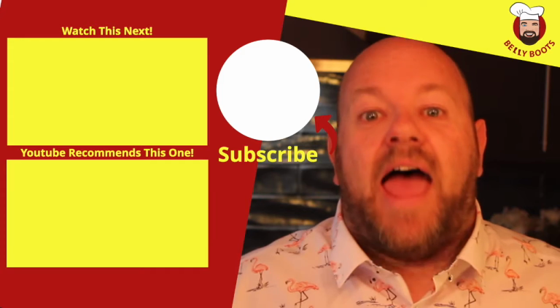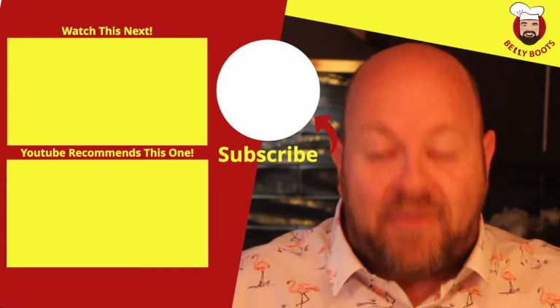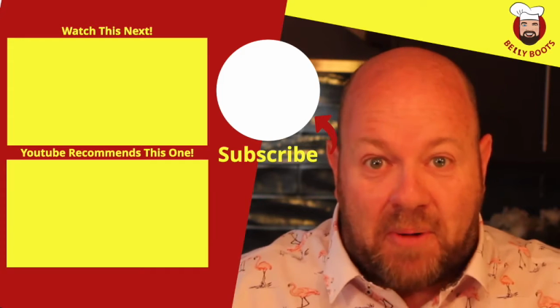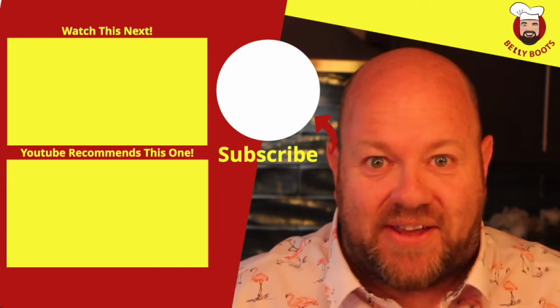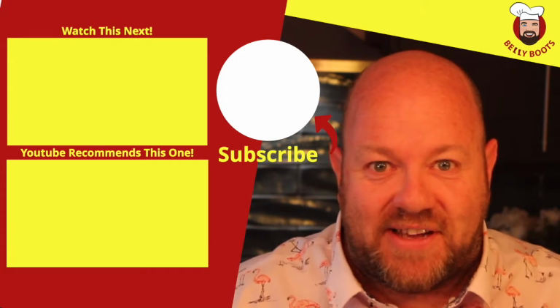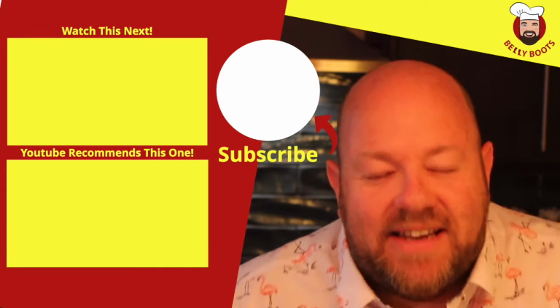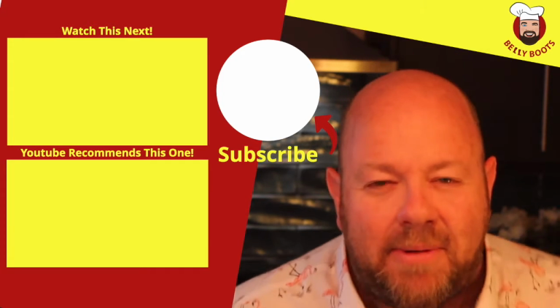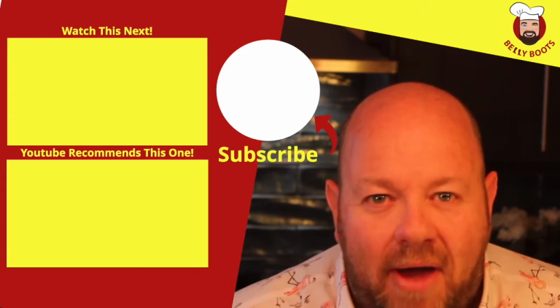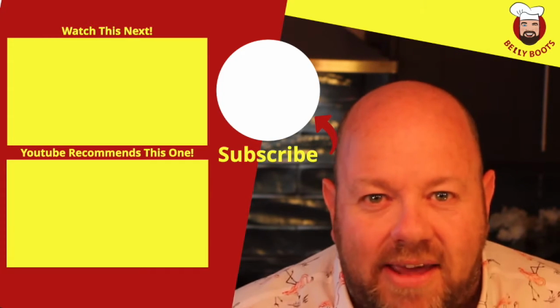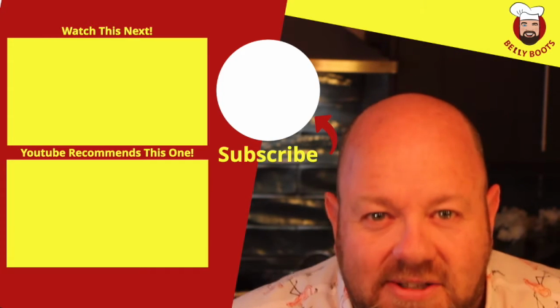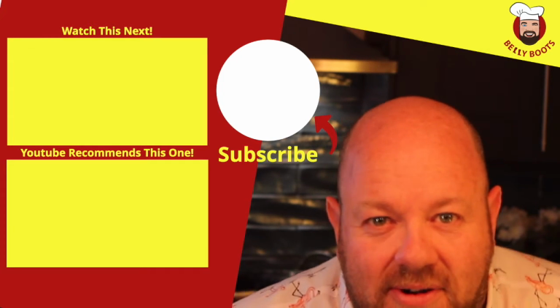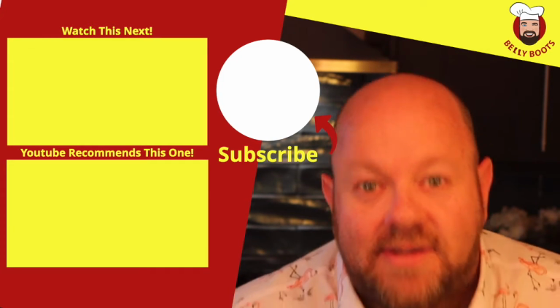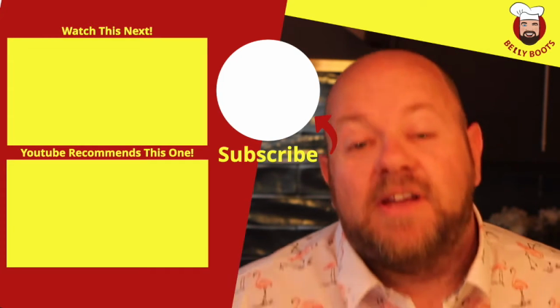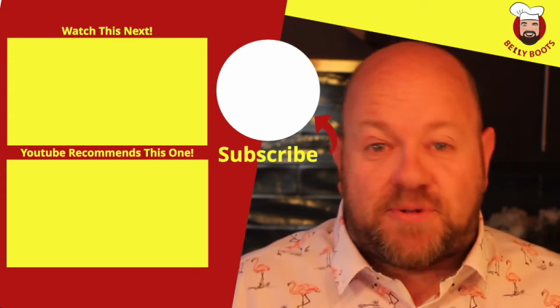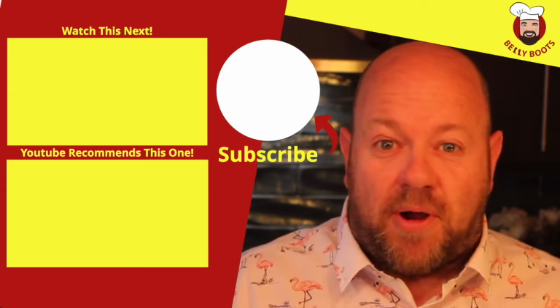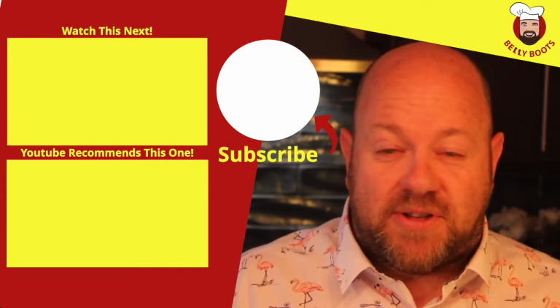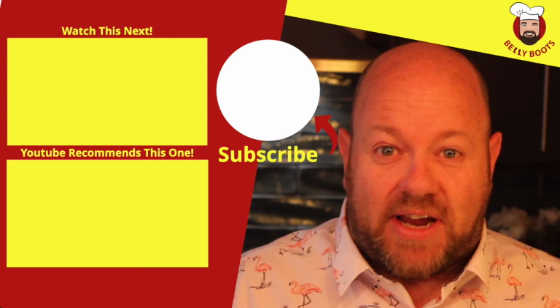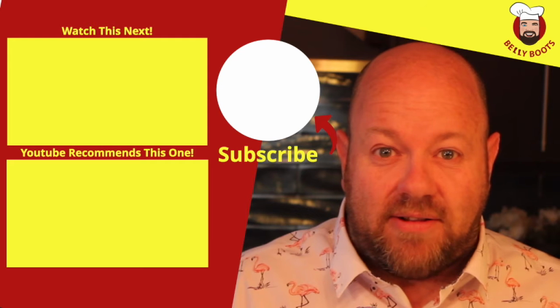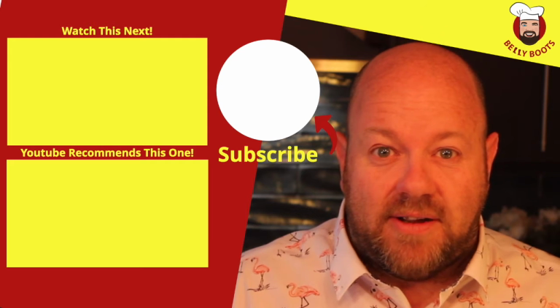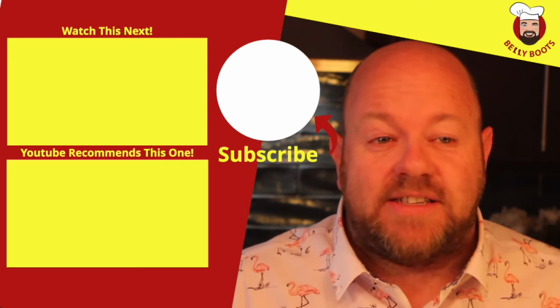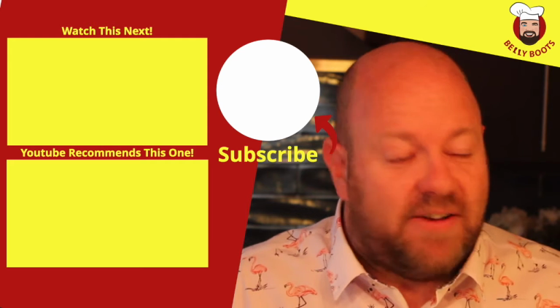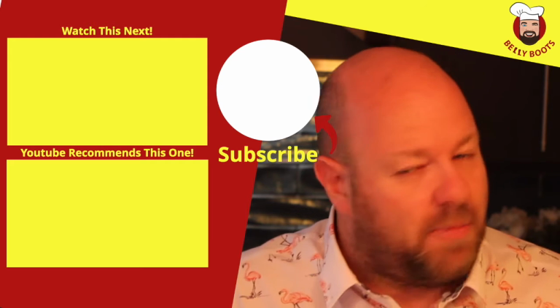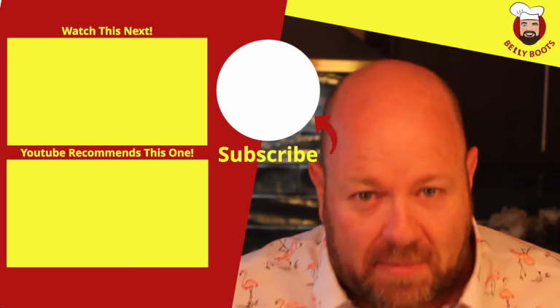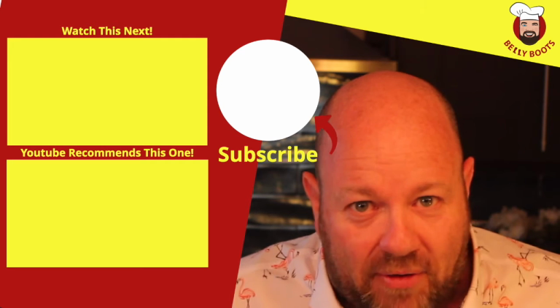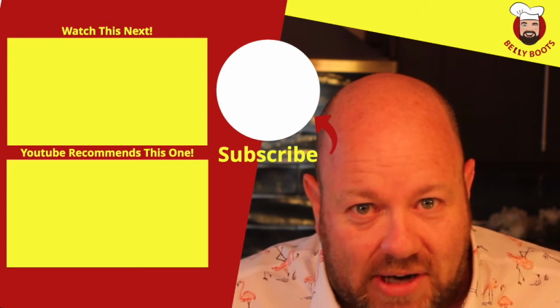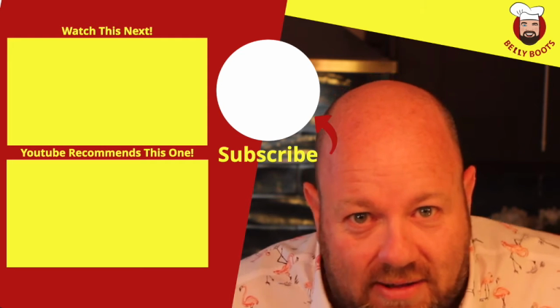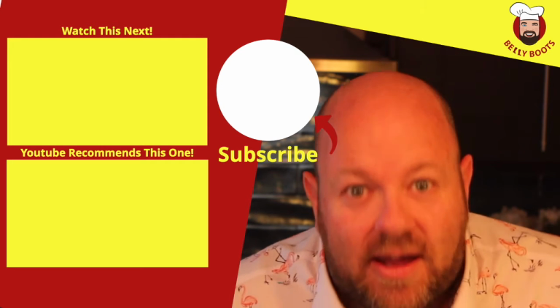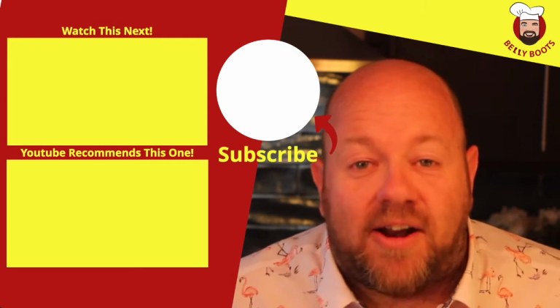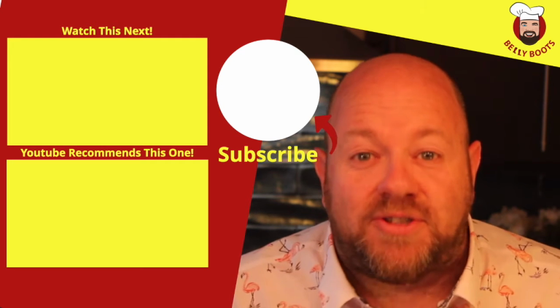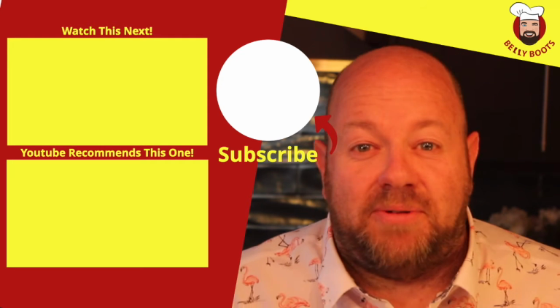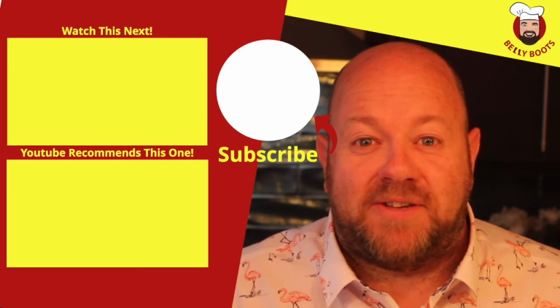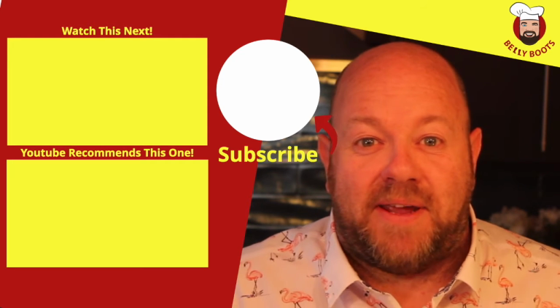Have a night making this, let me know how you get on. Subscribe to the channel, tell everybody about the channel and I'll see you next week.